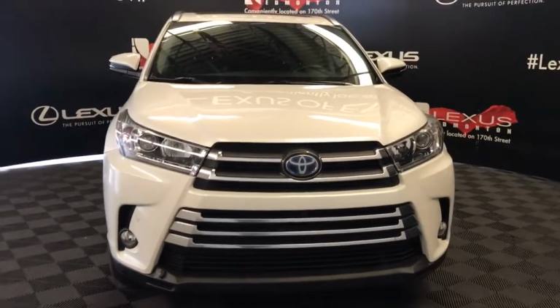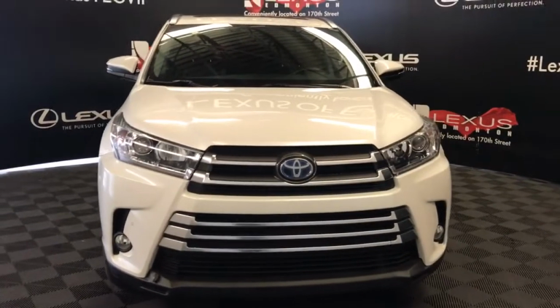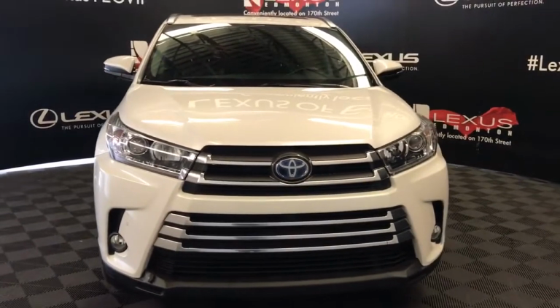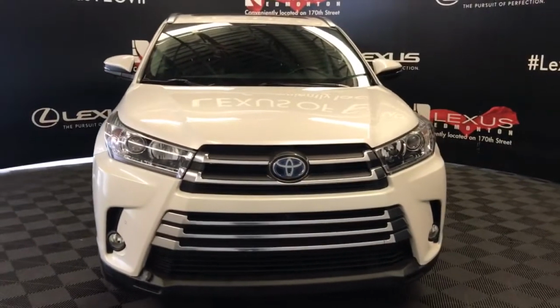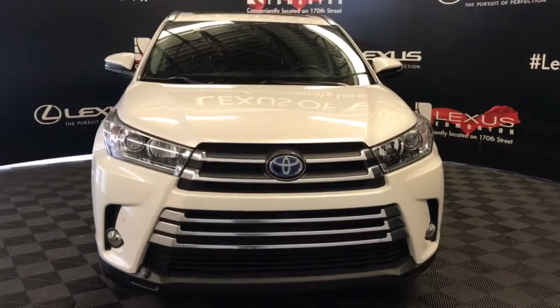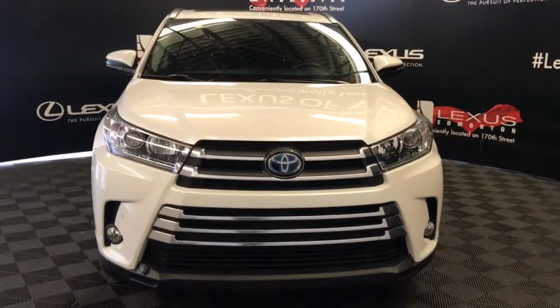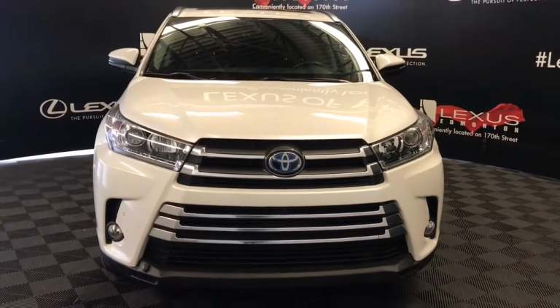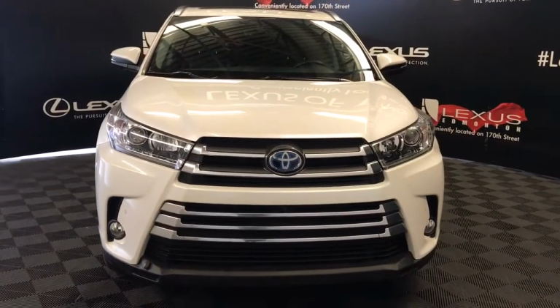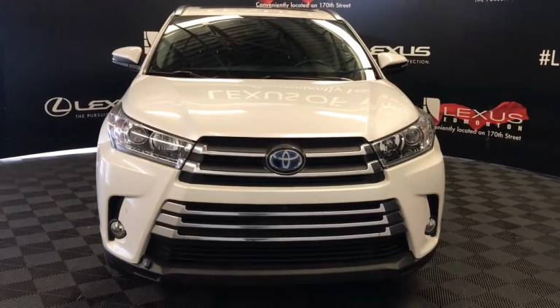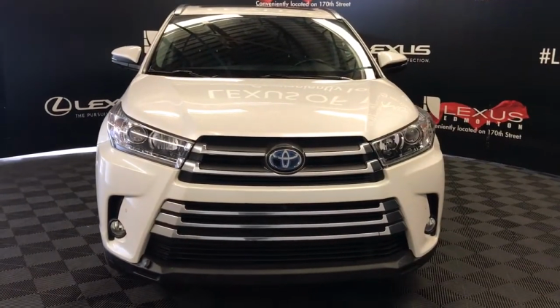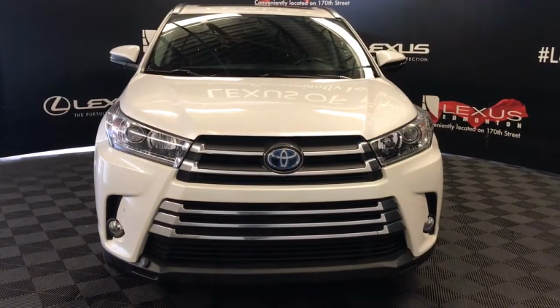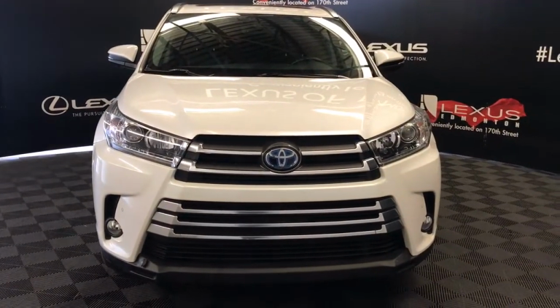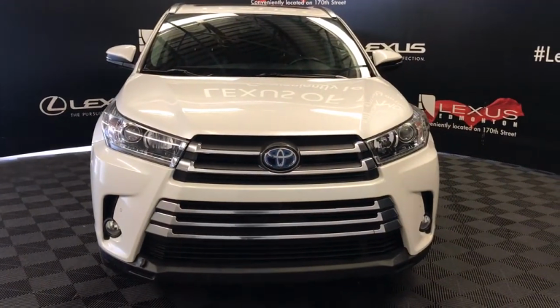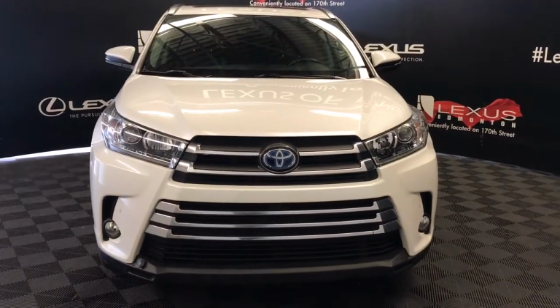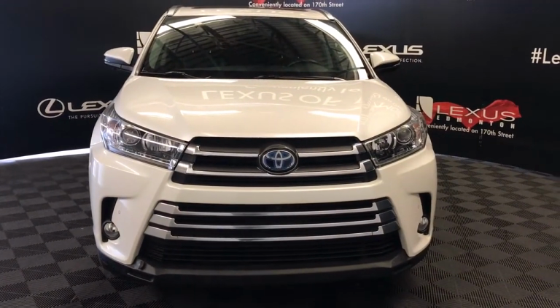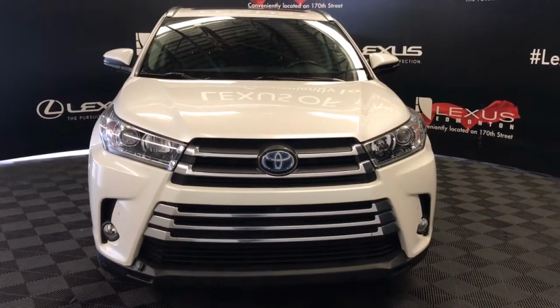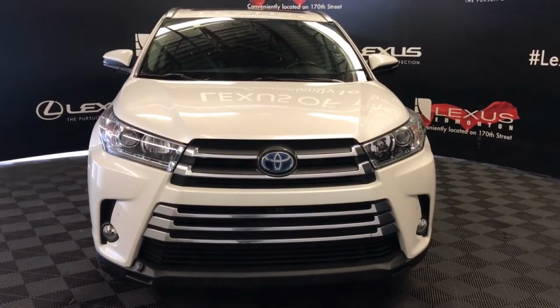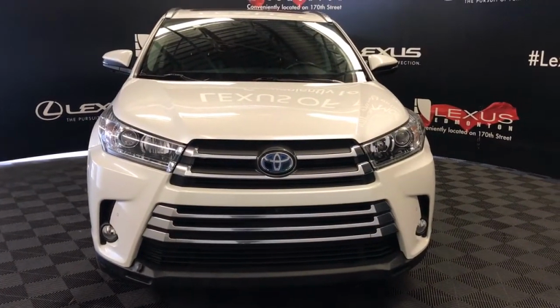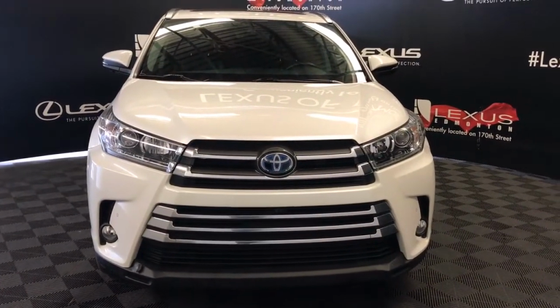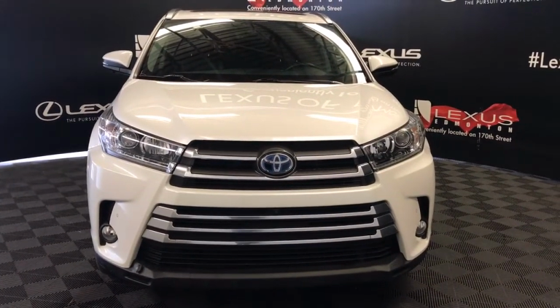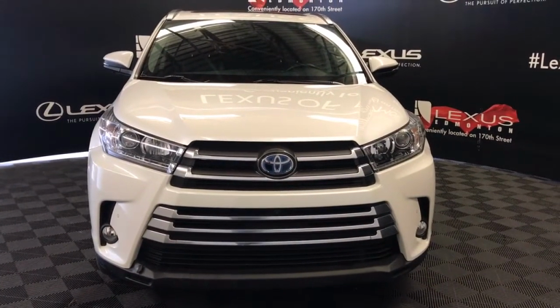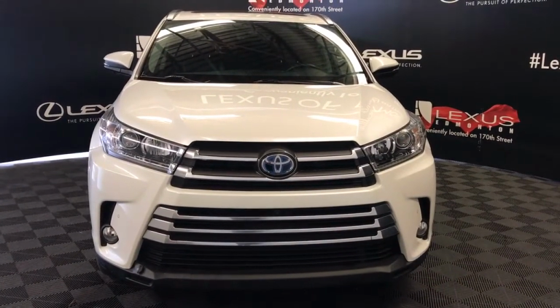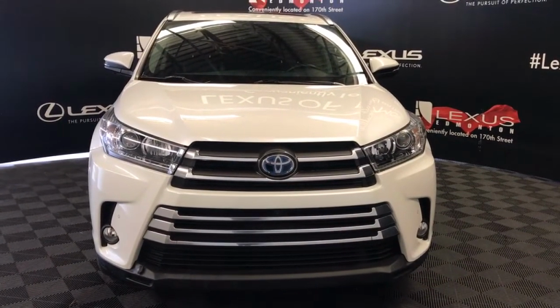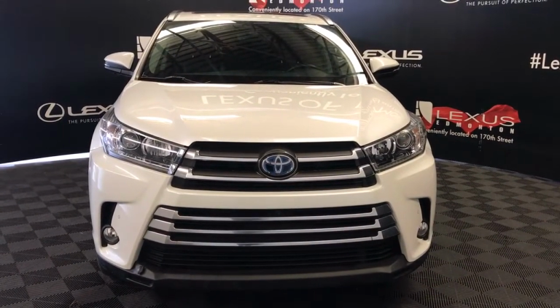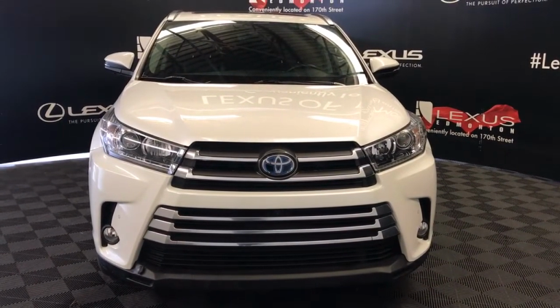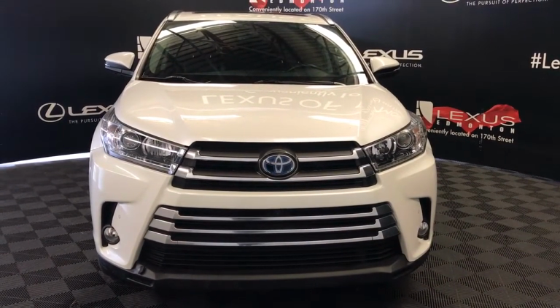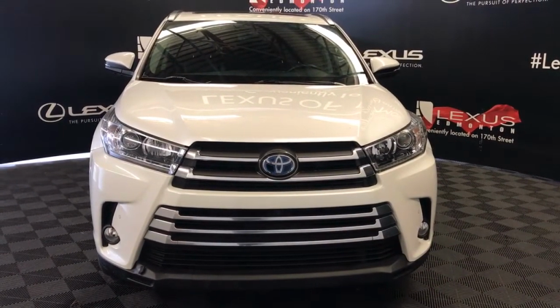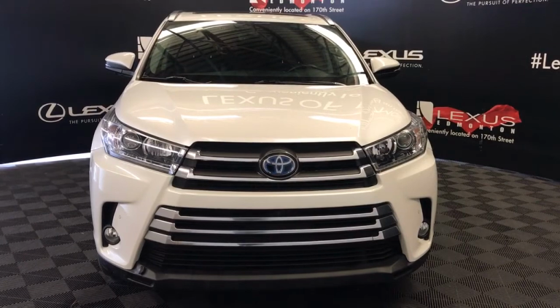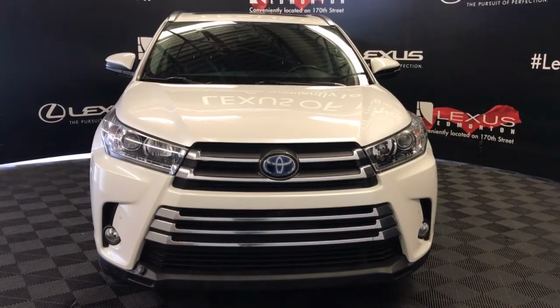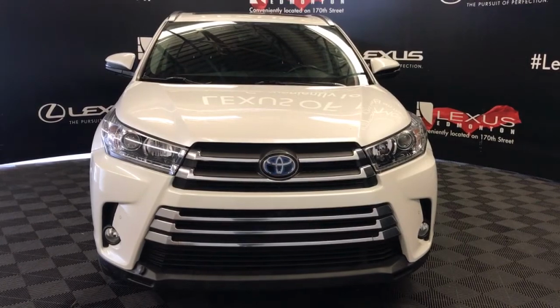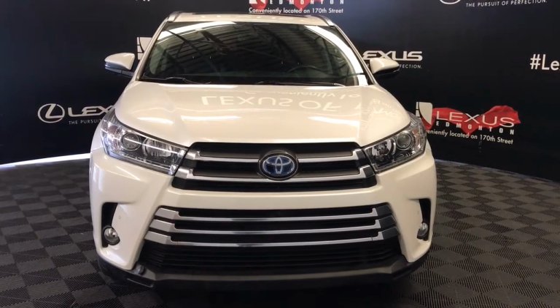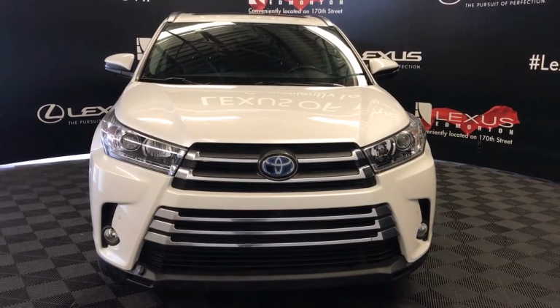And so much more. Check out all of our inventory and come drive a new used vehicle away today.